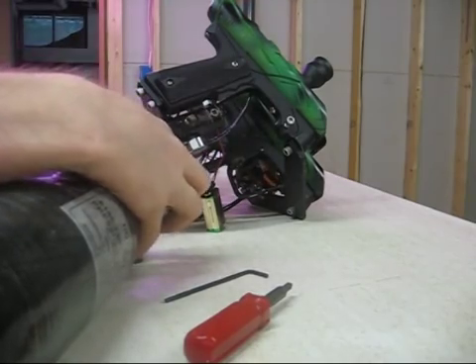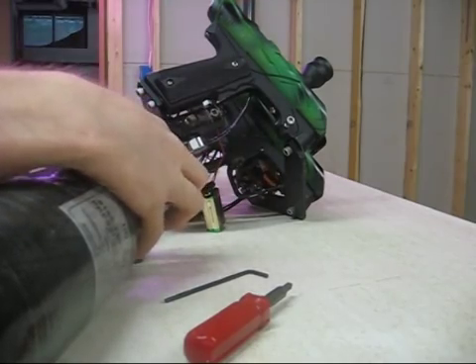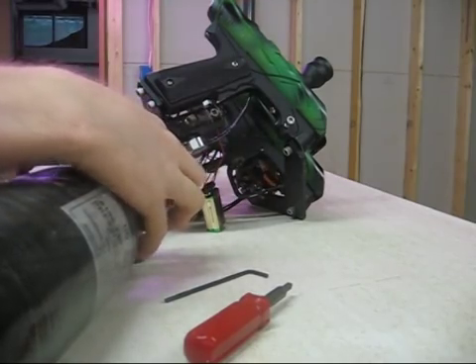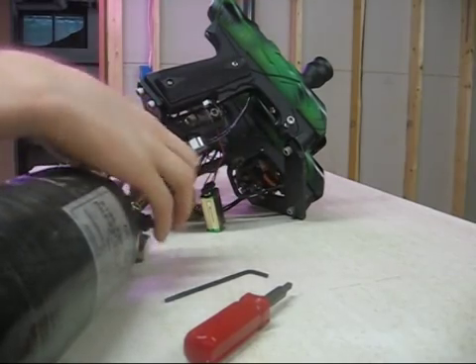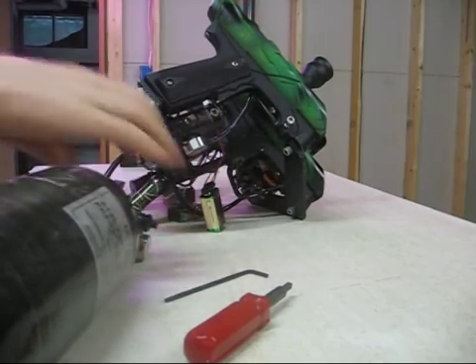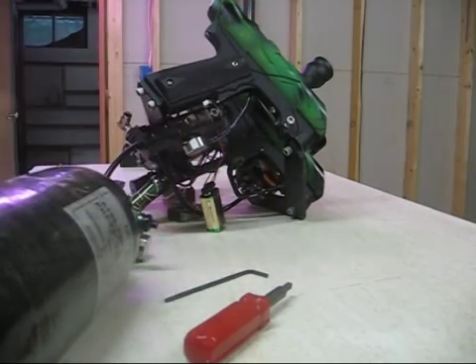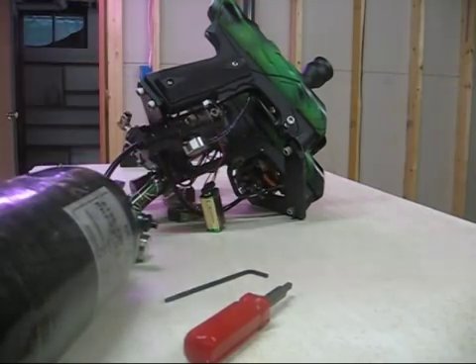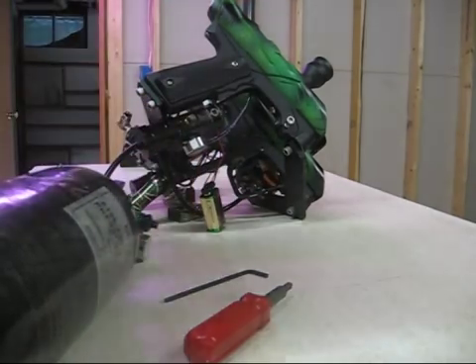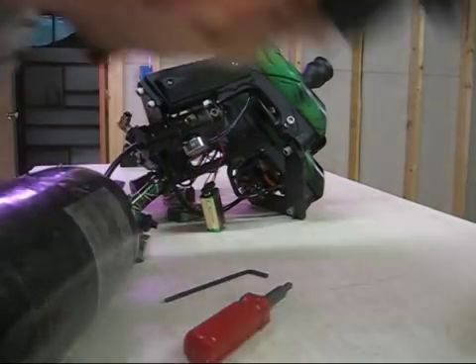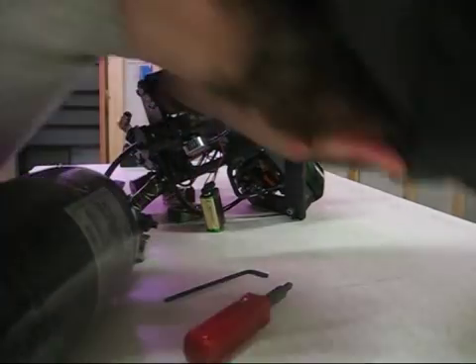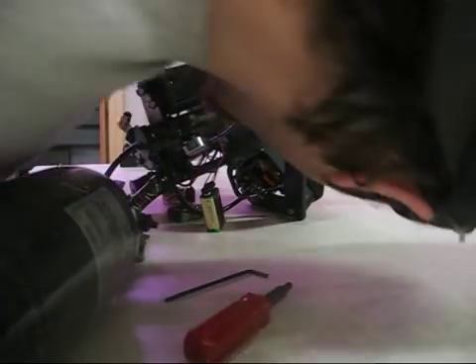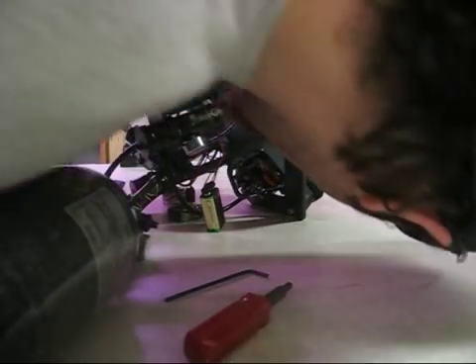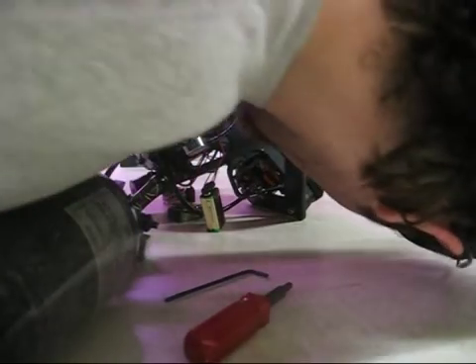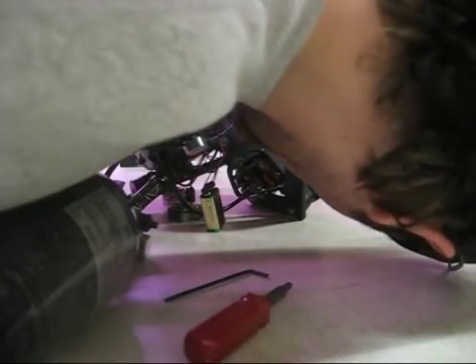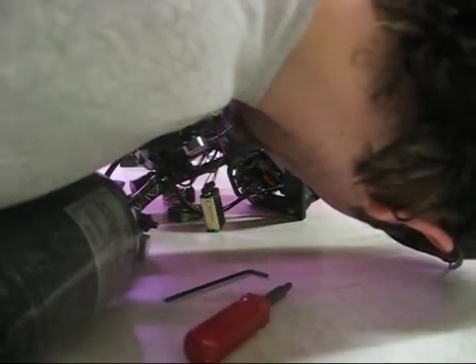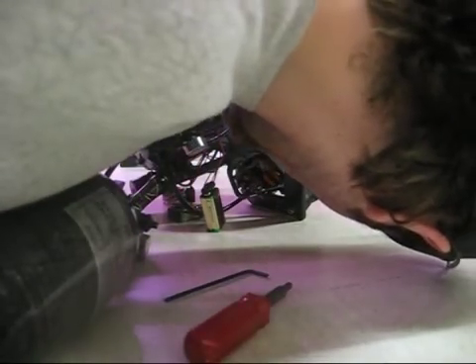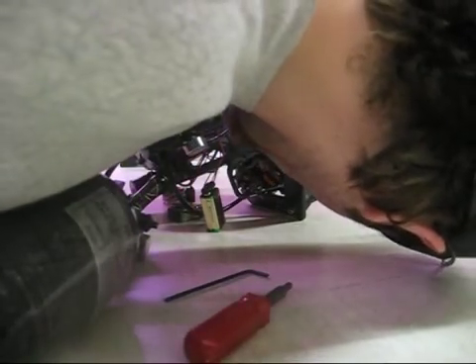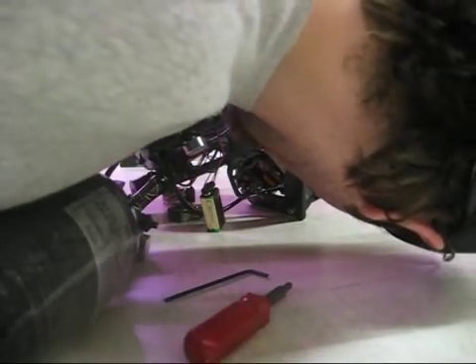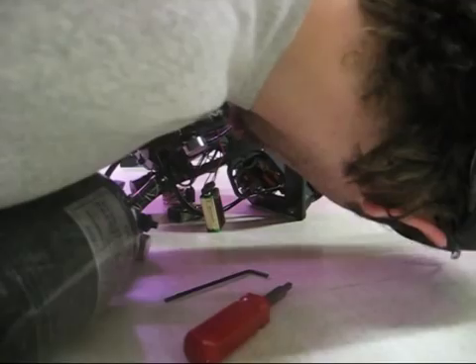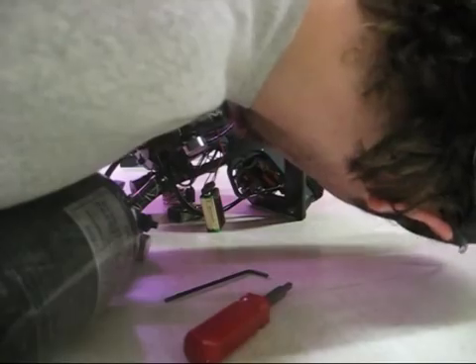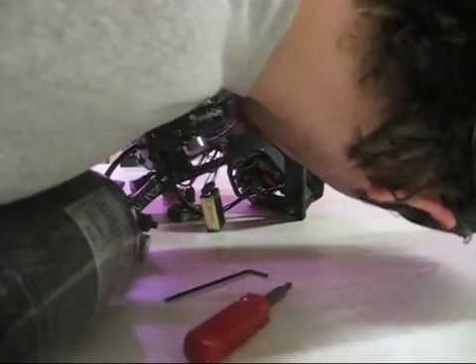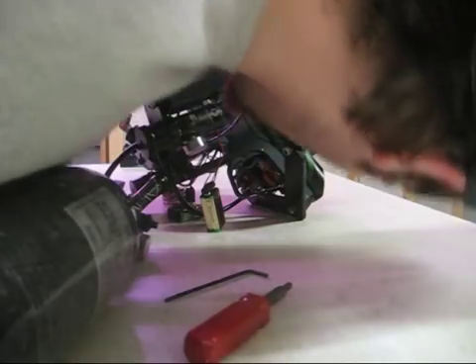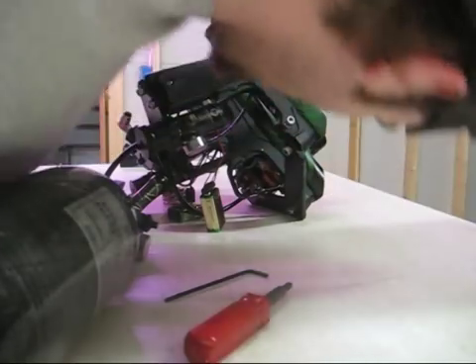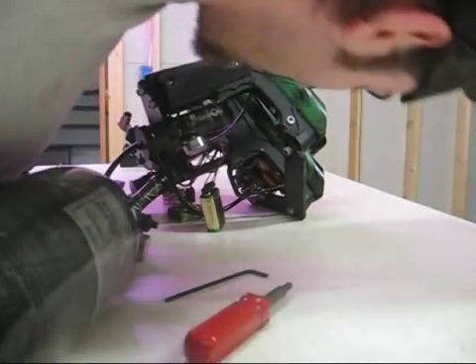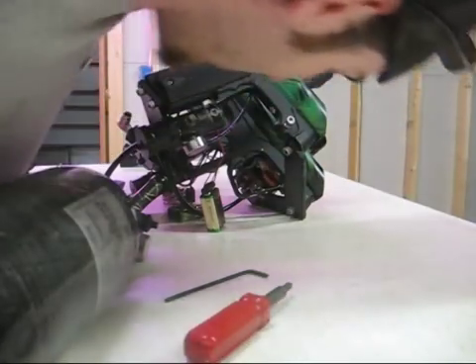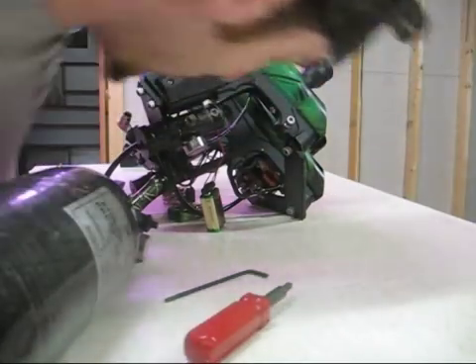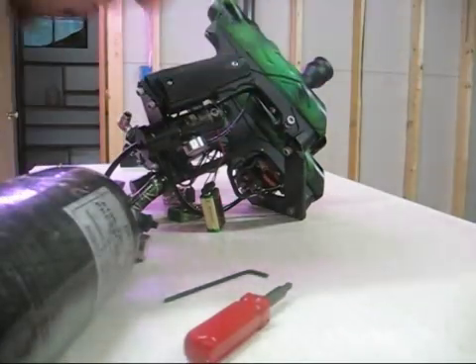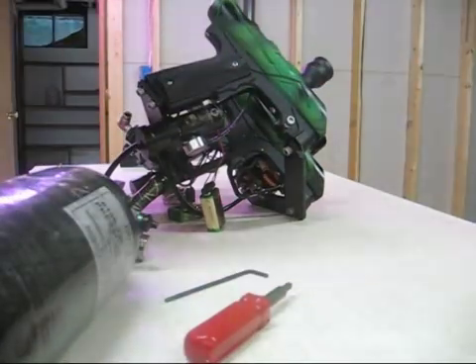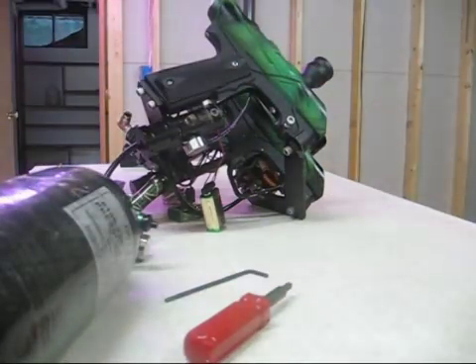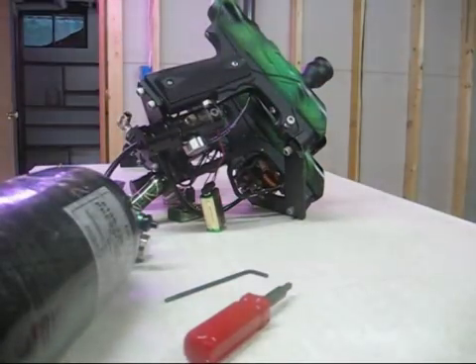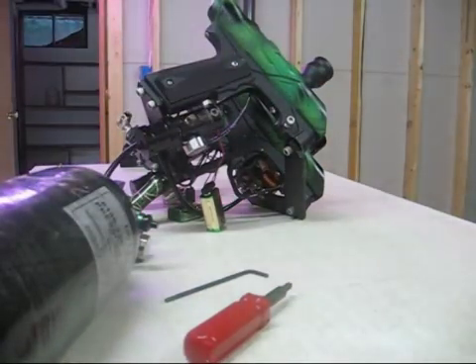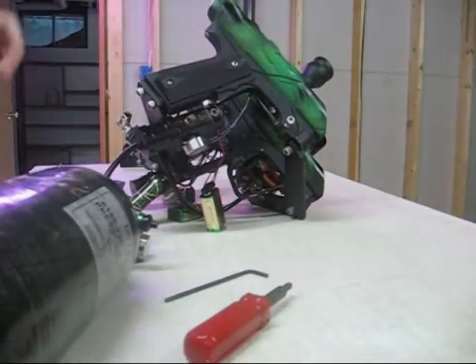That's definitely the highest pressure. Oh yeah, that's all the way up to 160.